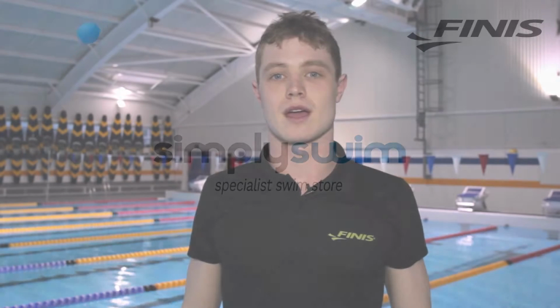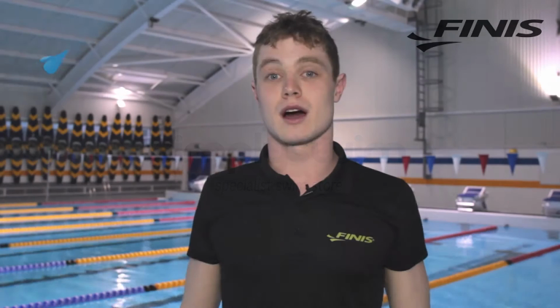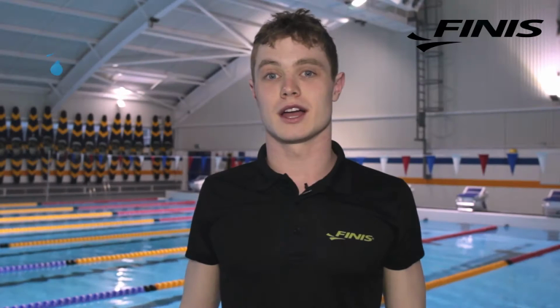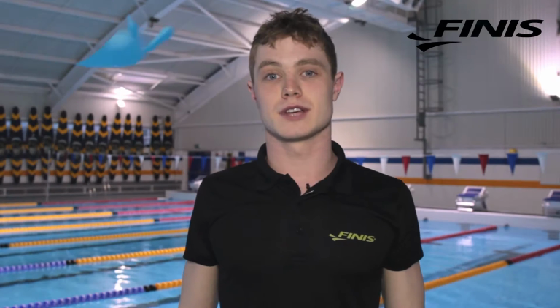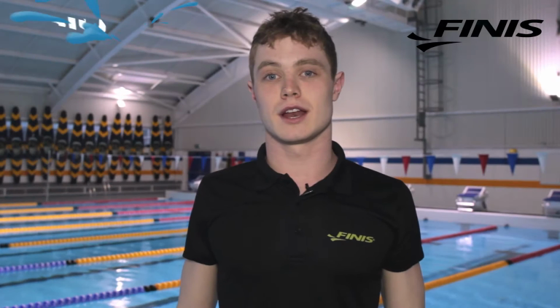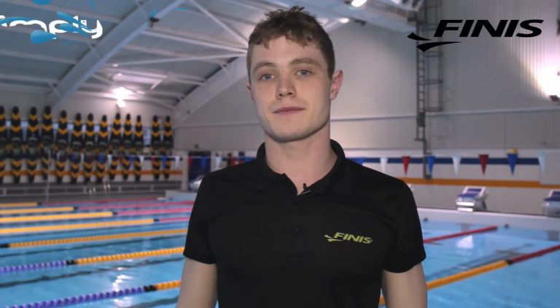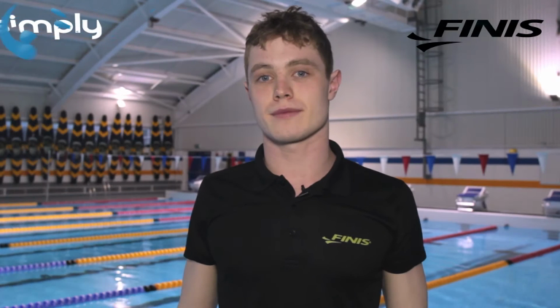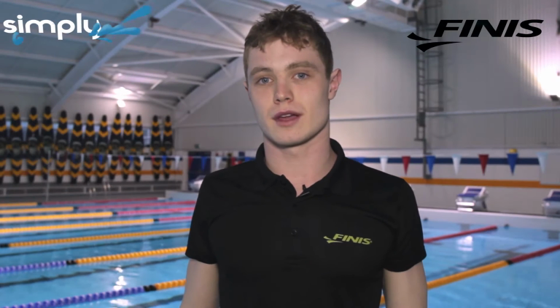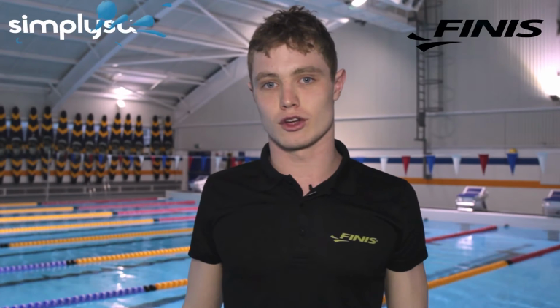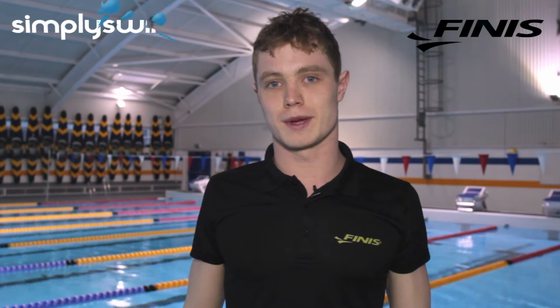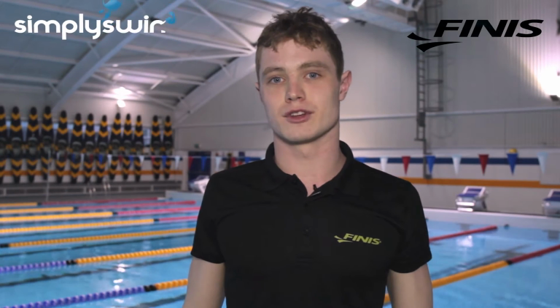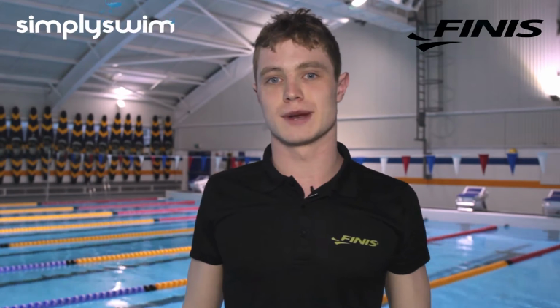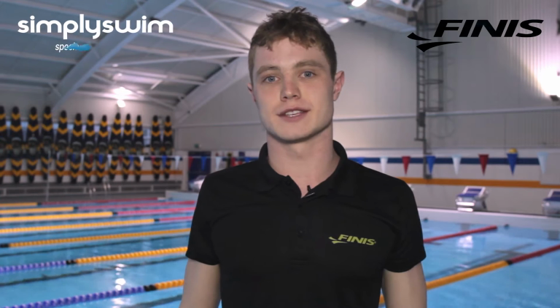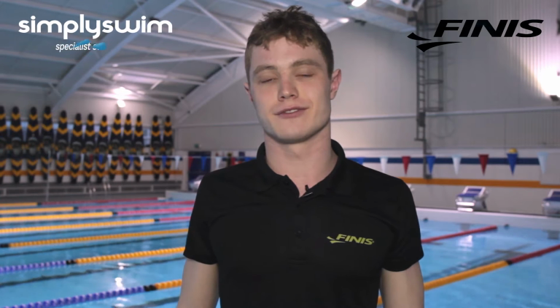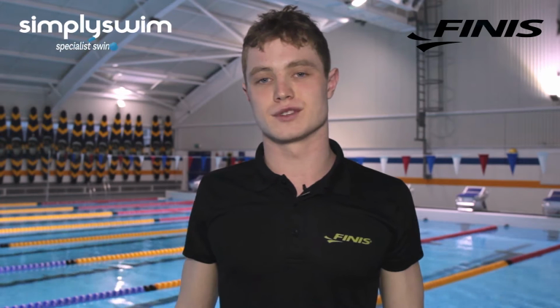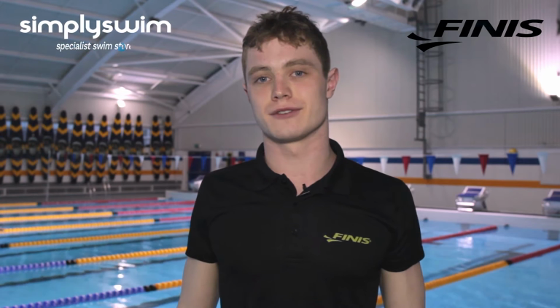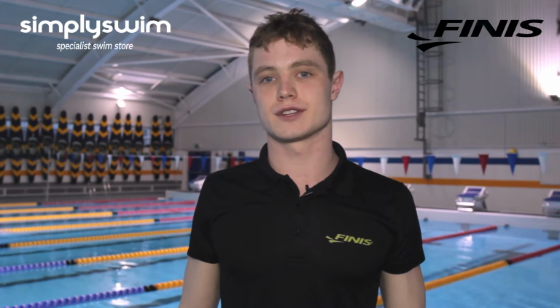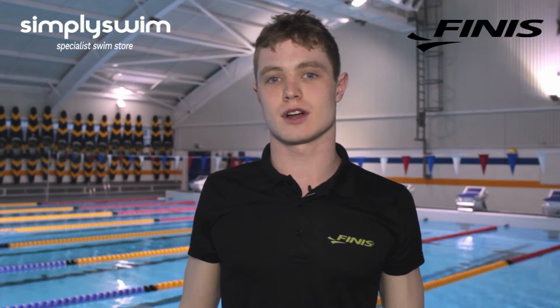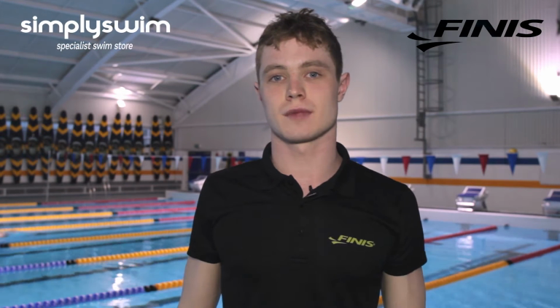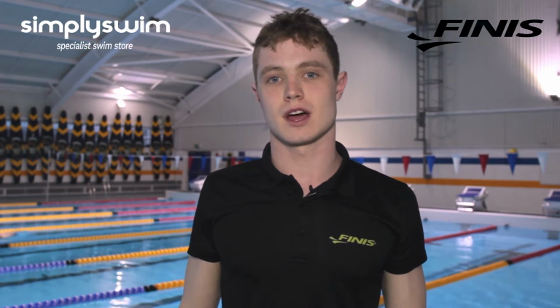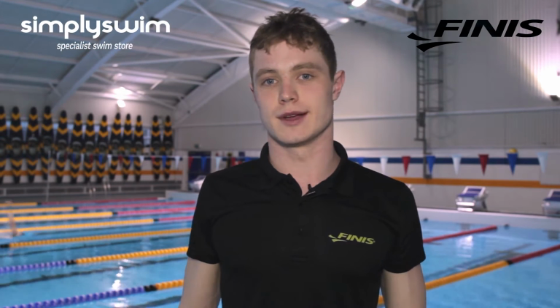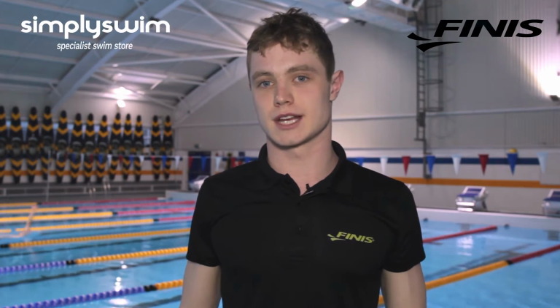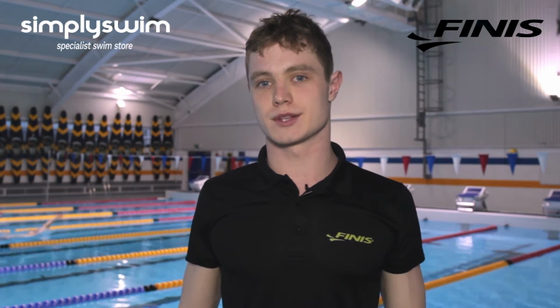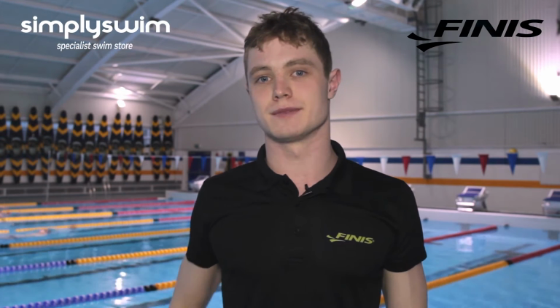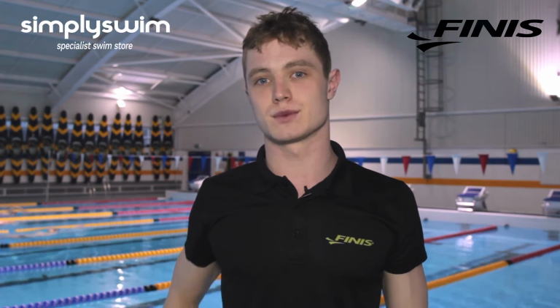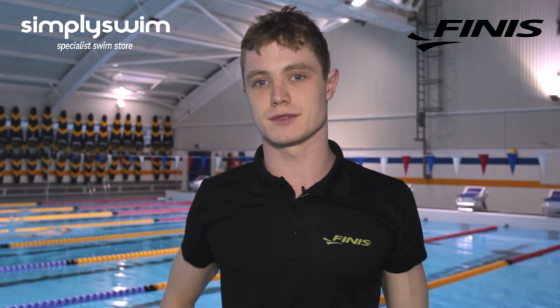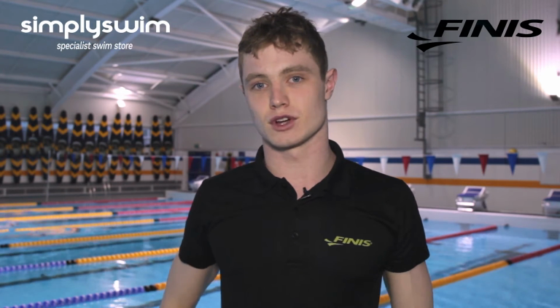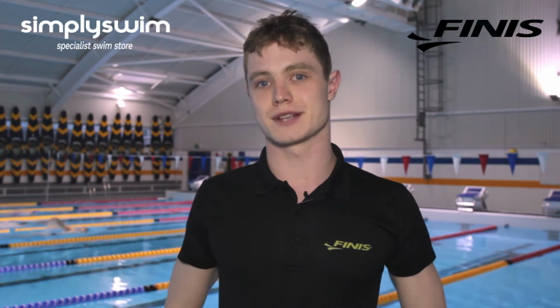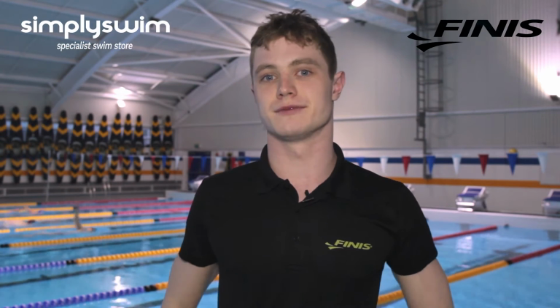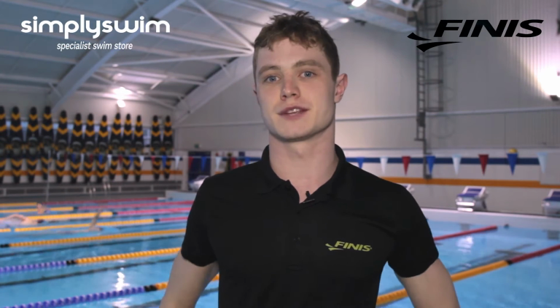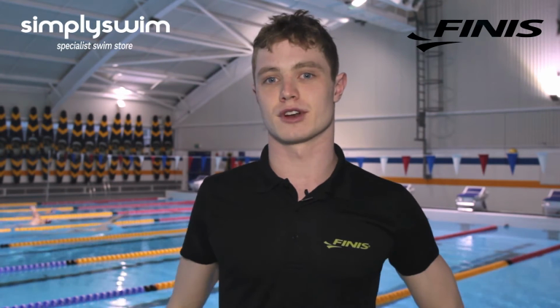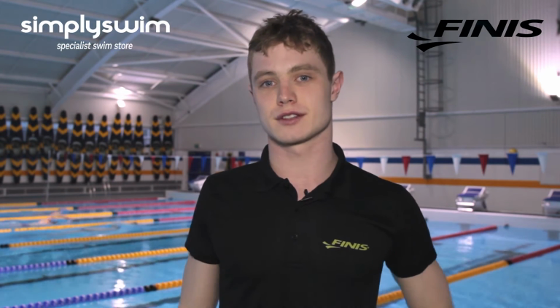Hi, I'm Jayle Elliott, European bronze medalist in the 400m freestyle. I'm here today with Simply Swim to talk about some fitness products.